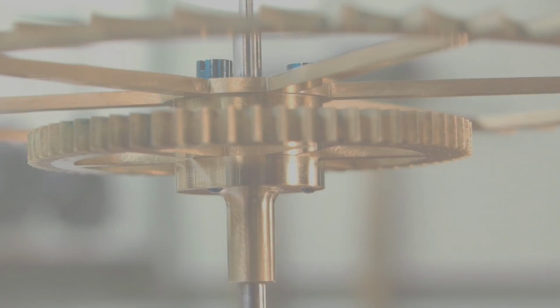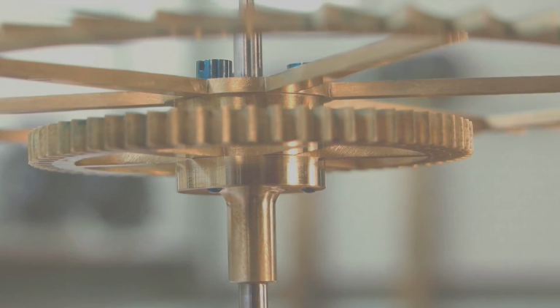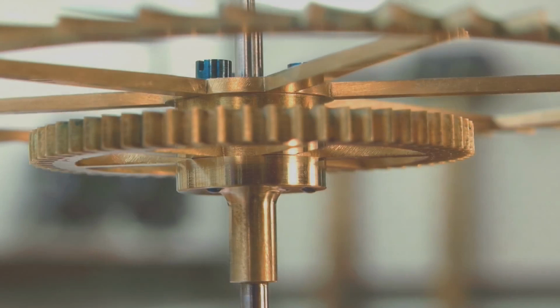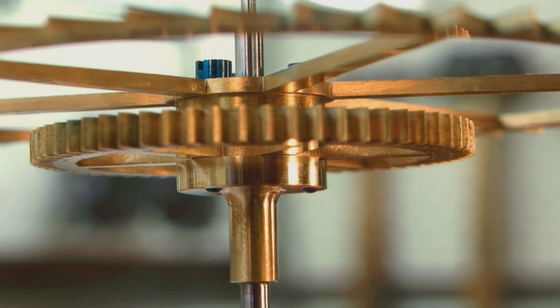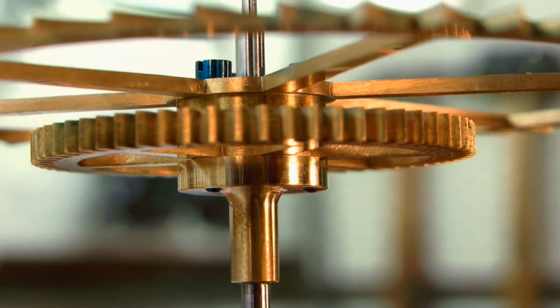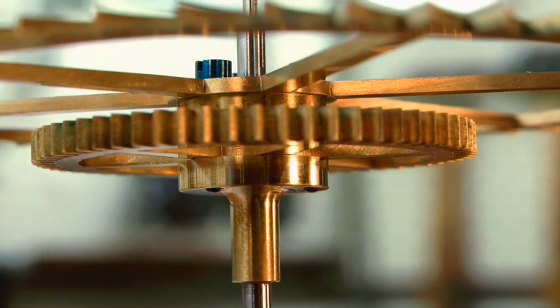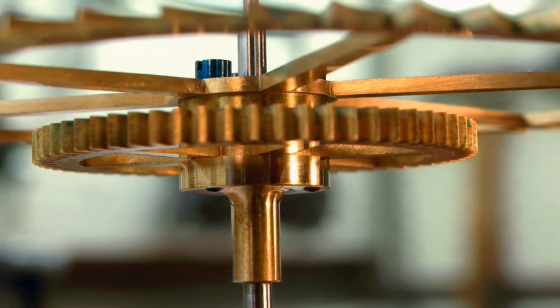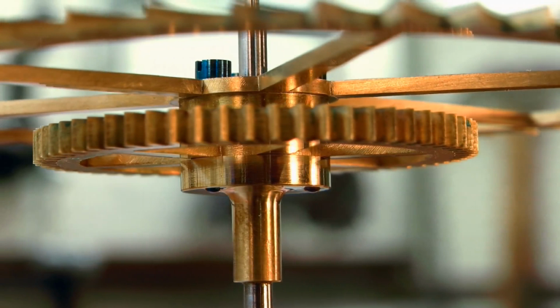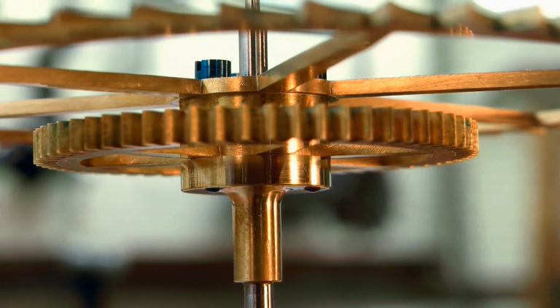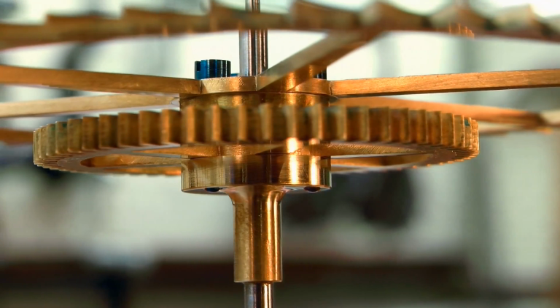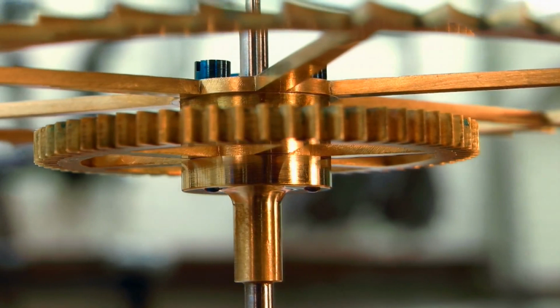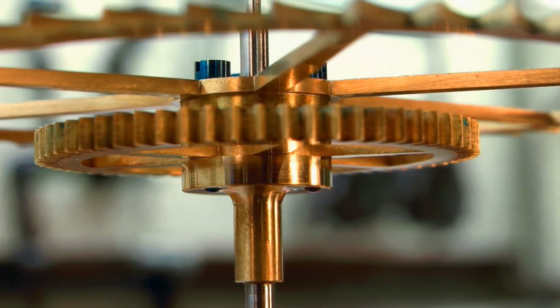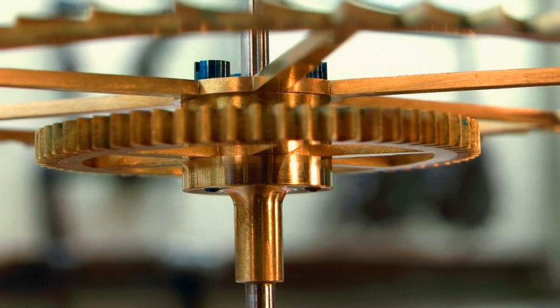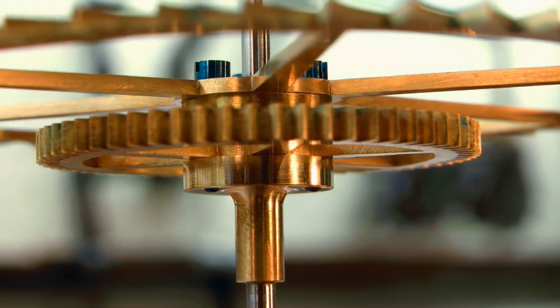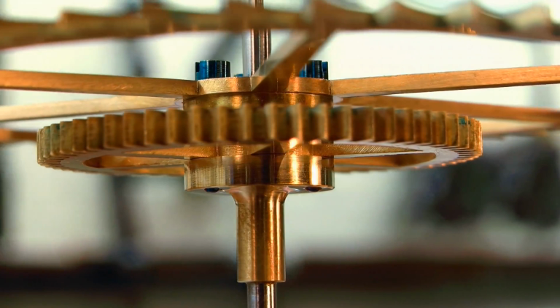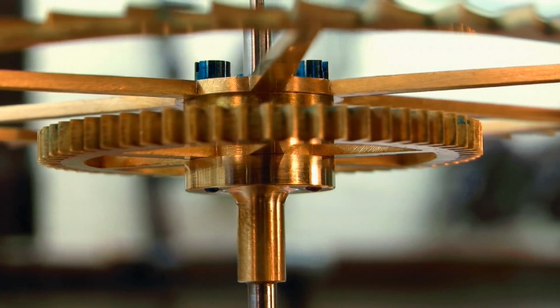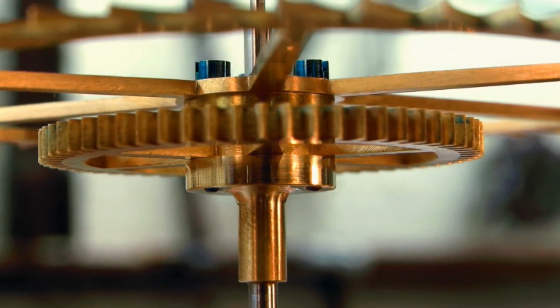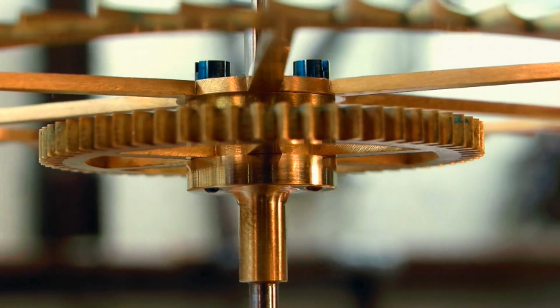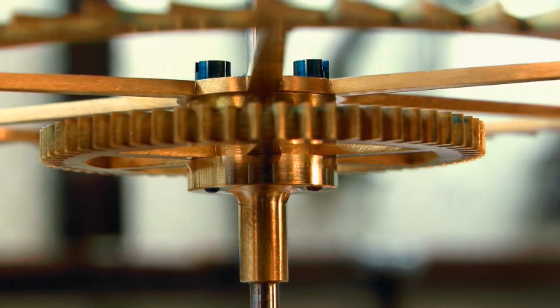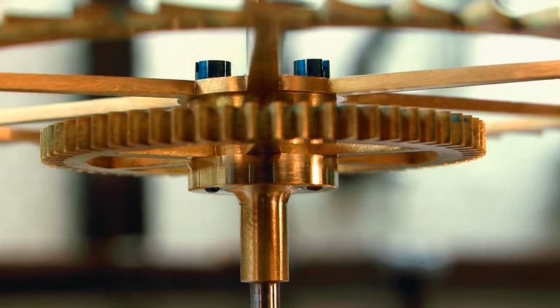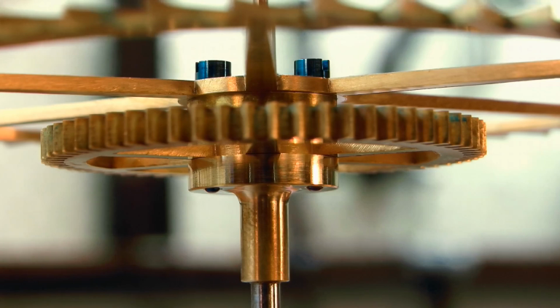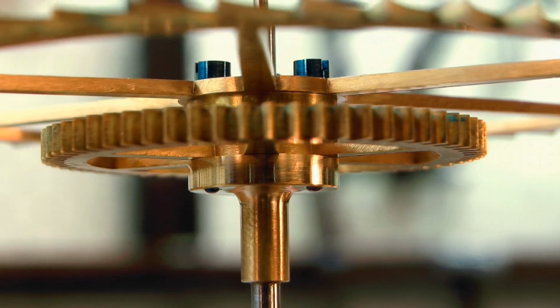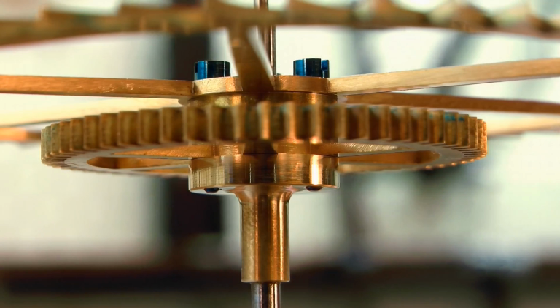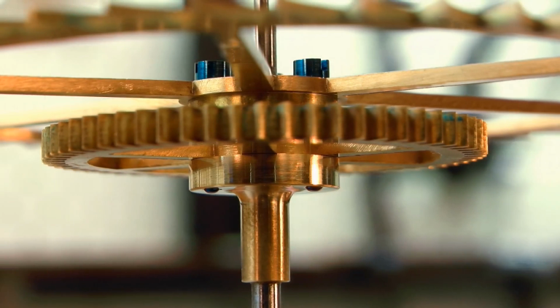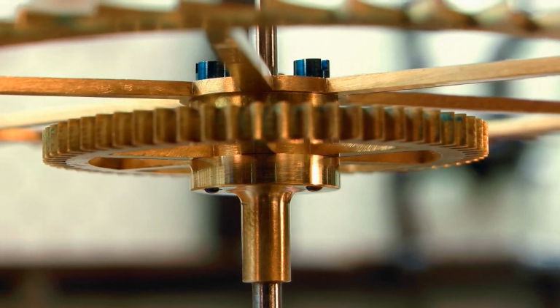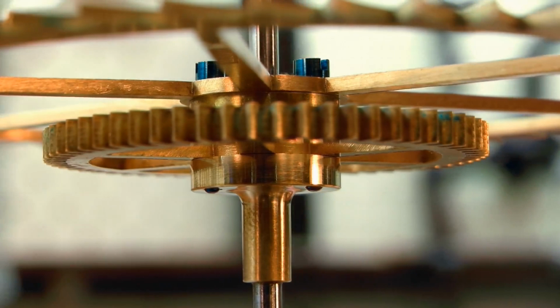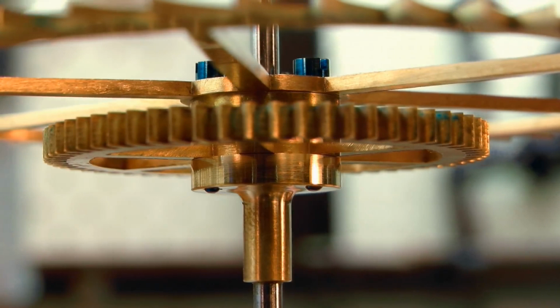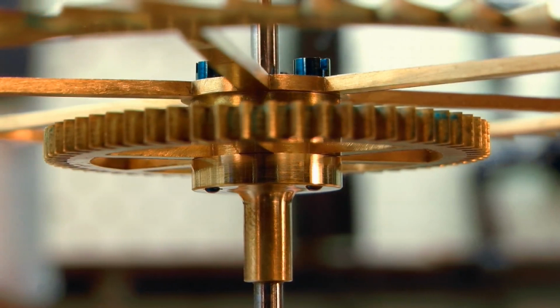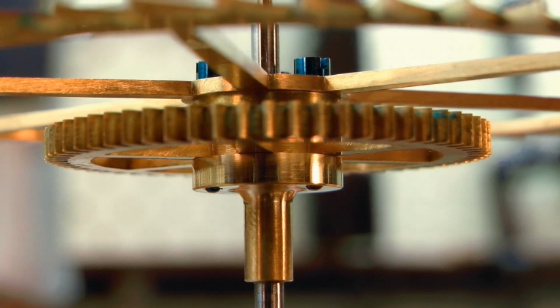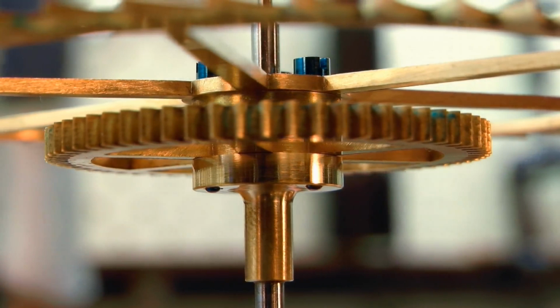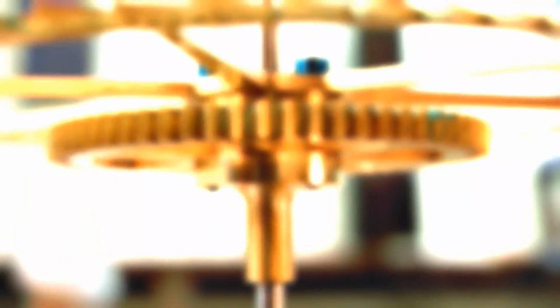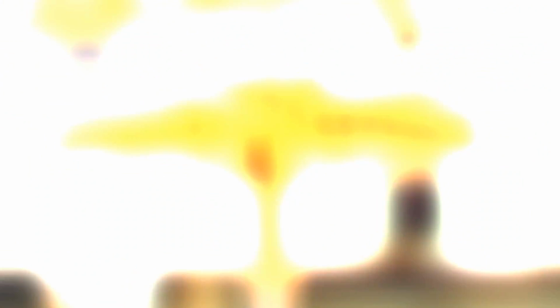G'day, Chris here, and welcome back to Clickspring. In this video, the gear train of the clock starts to take shape, as I make the wheel collets and the other arbors.